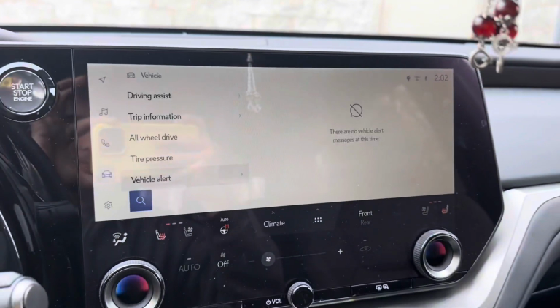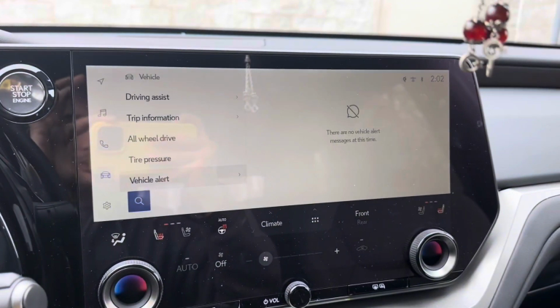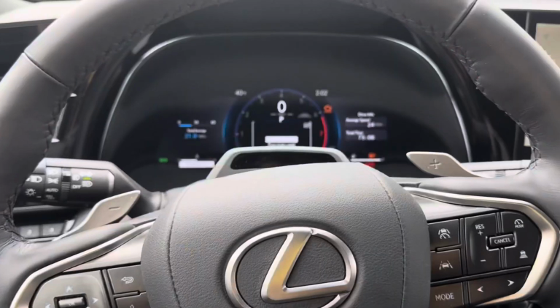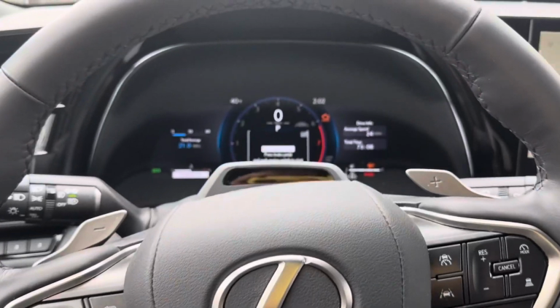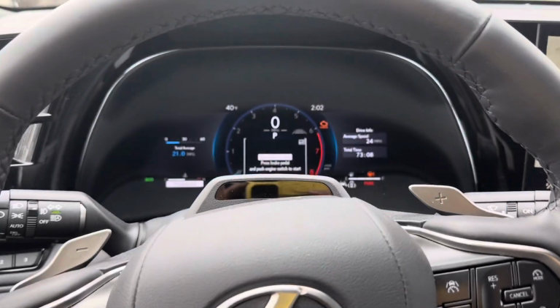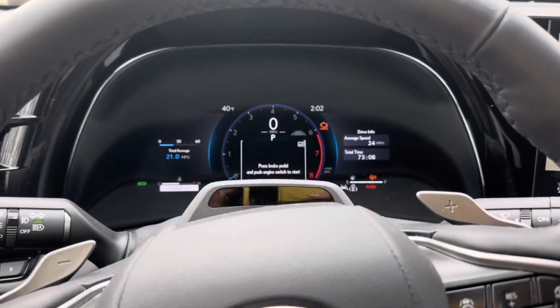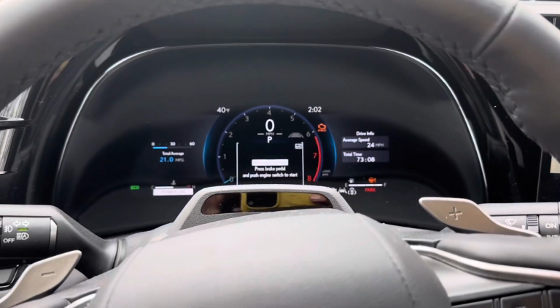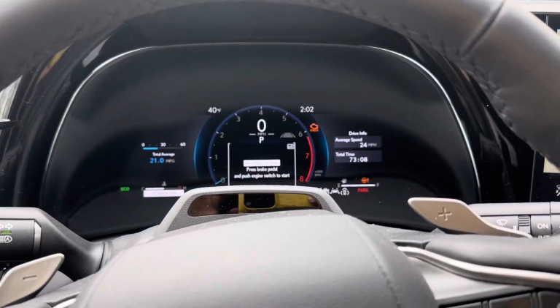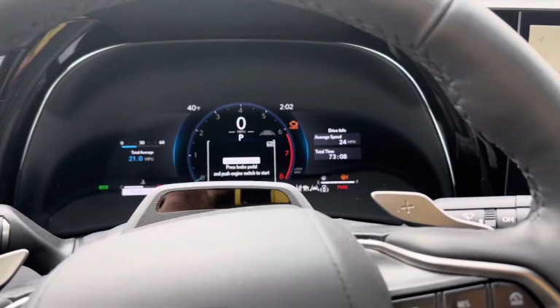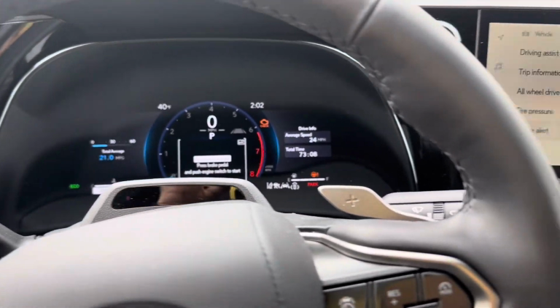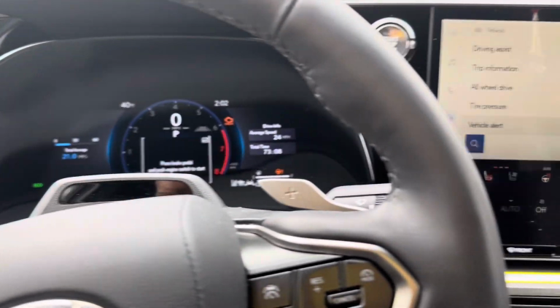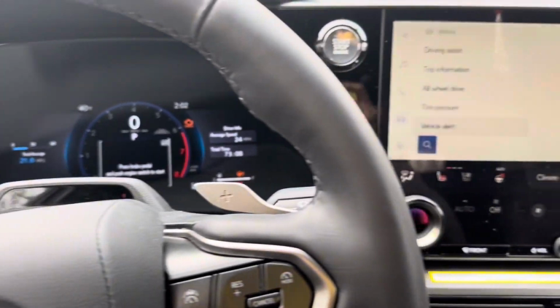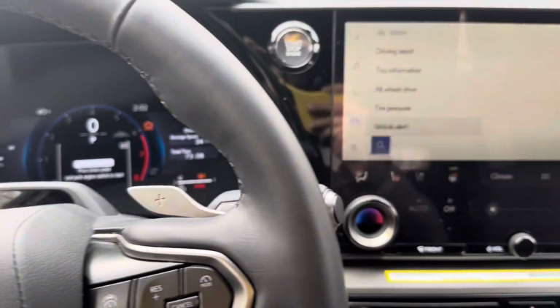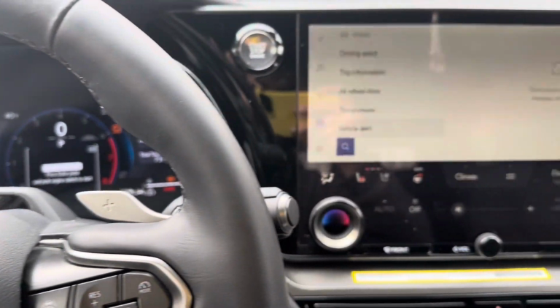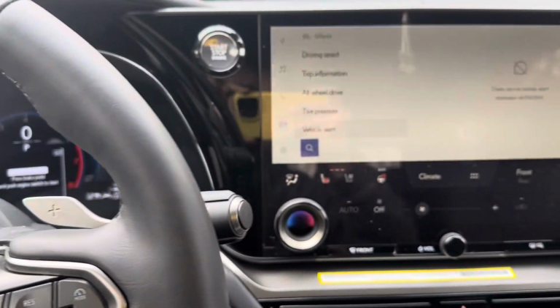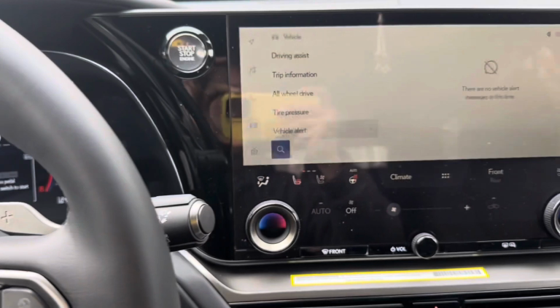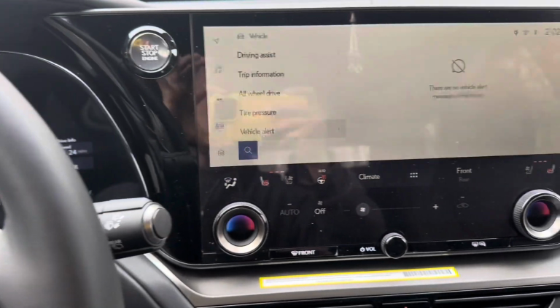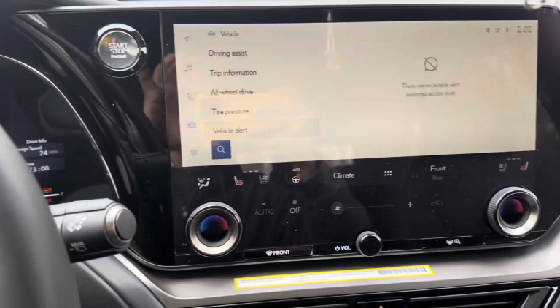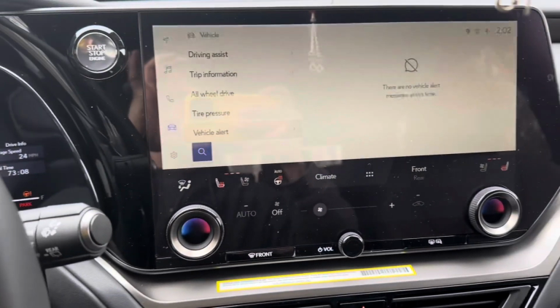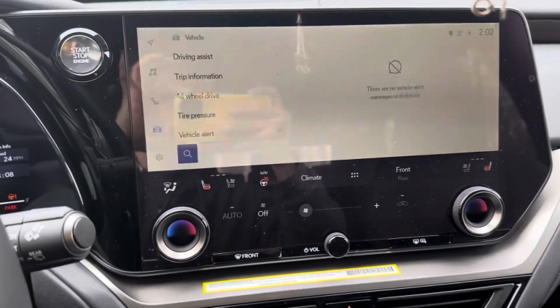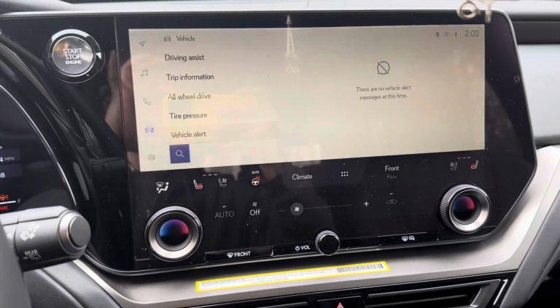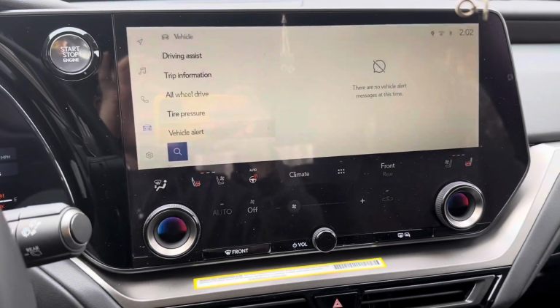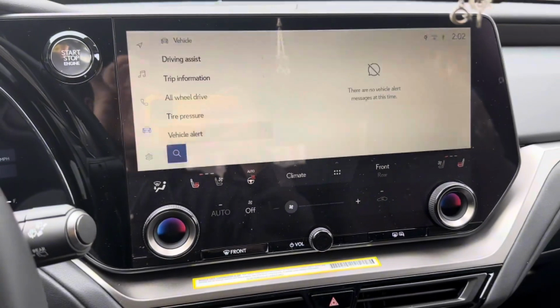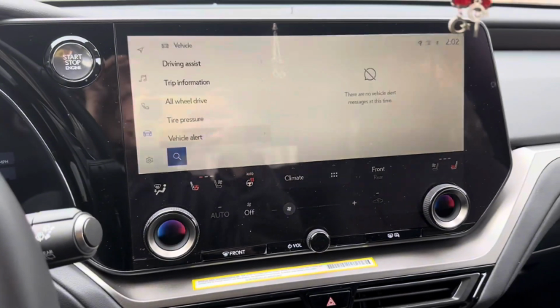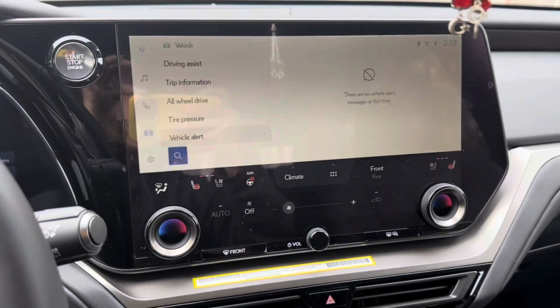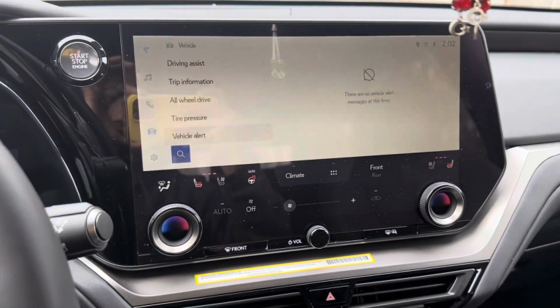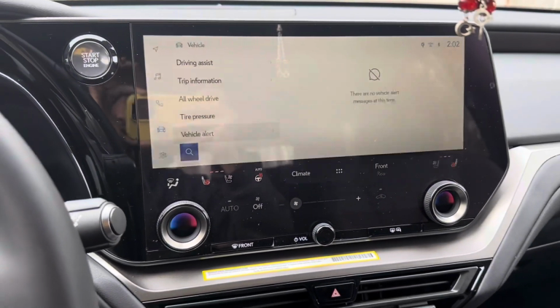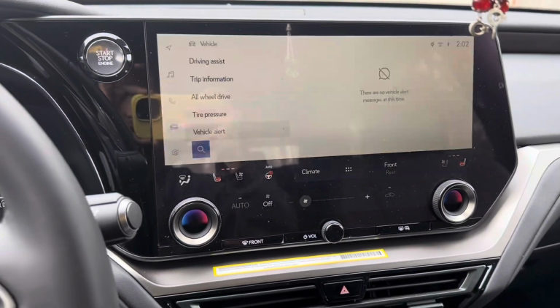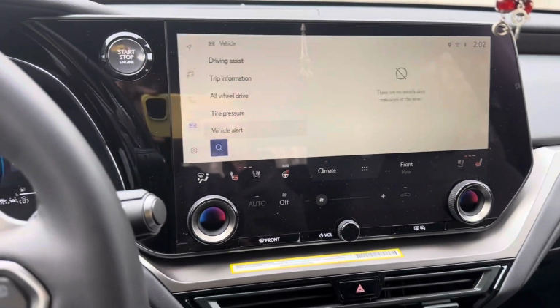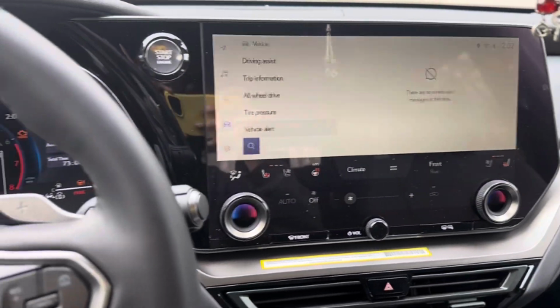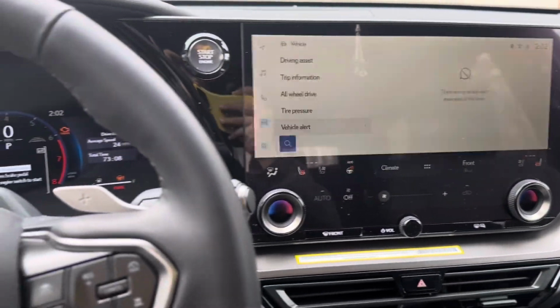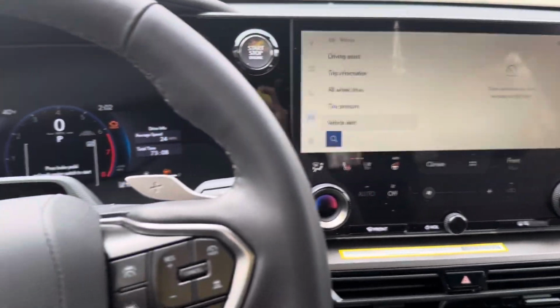And that's how you guys reset all your maintenance and oil lights on a 2024 TX350.